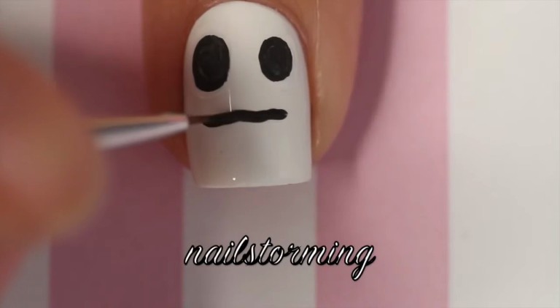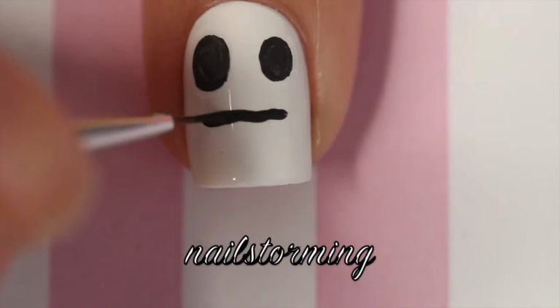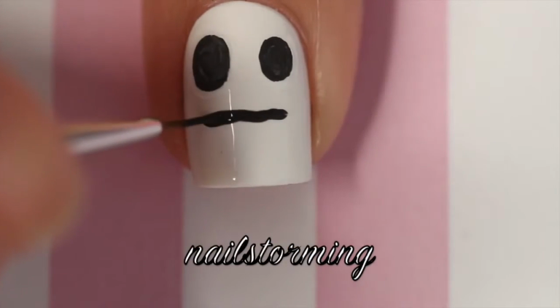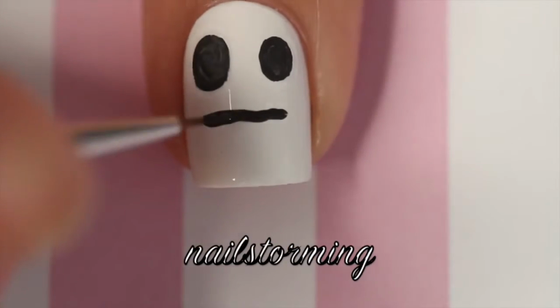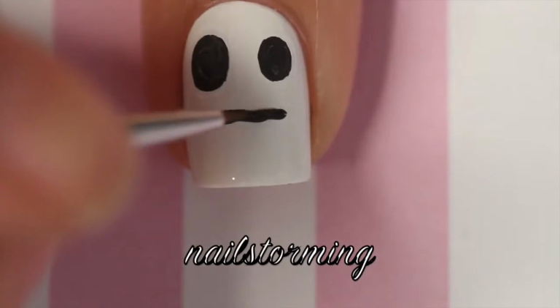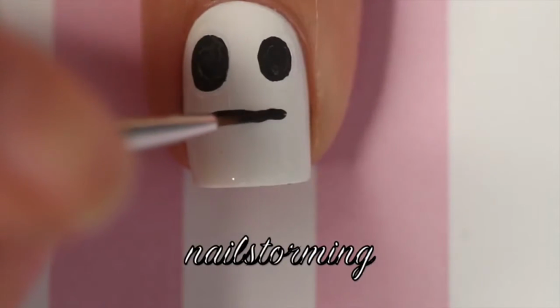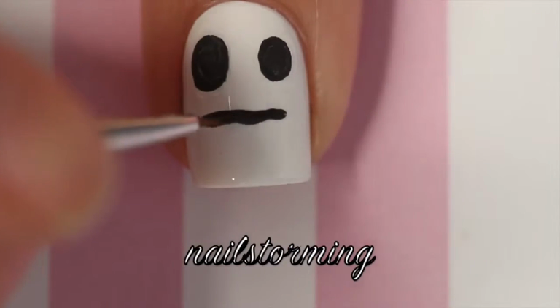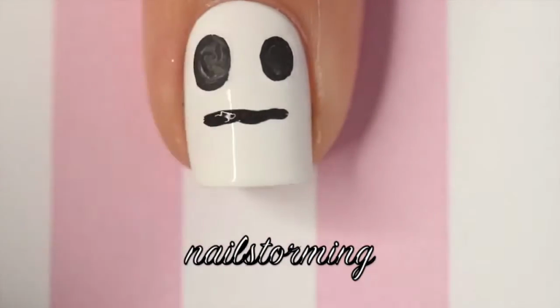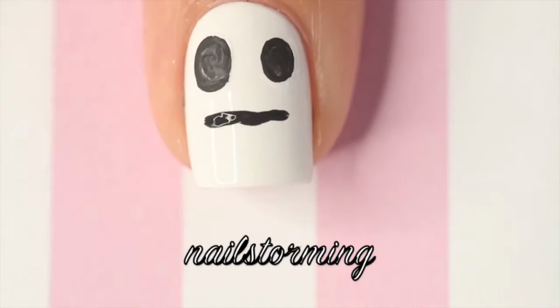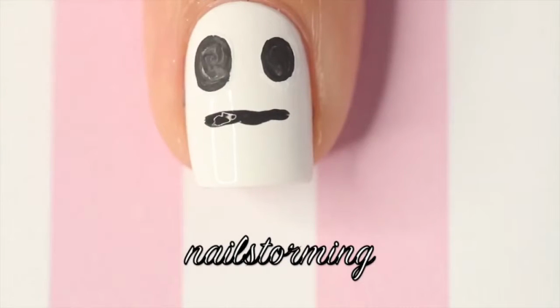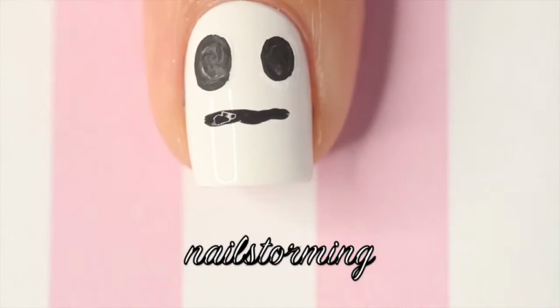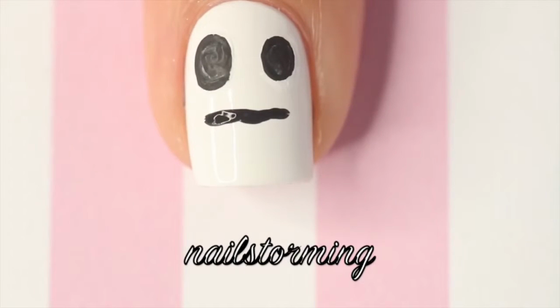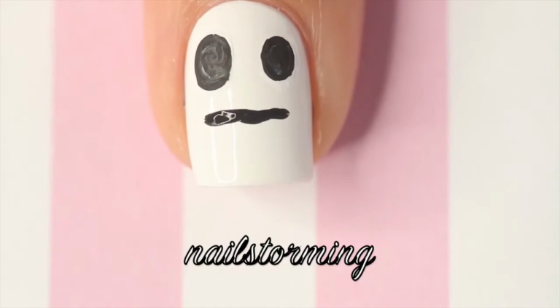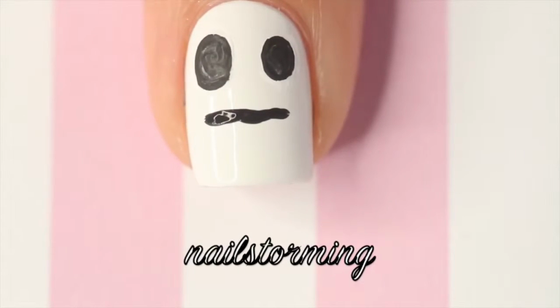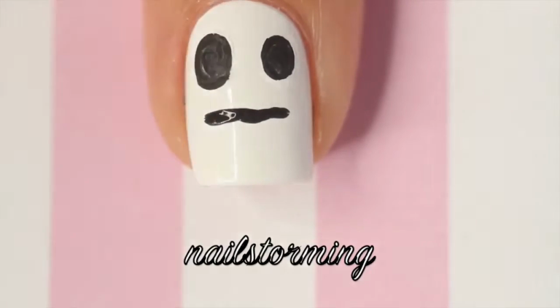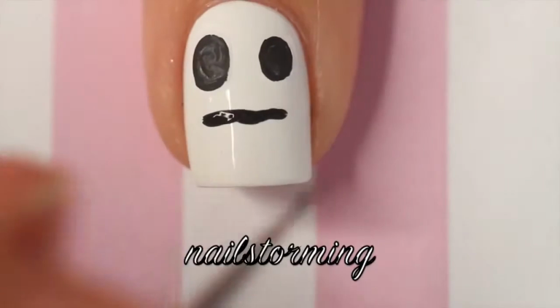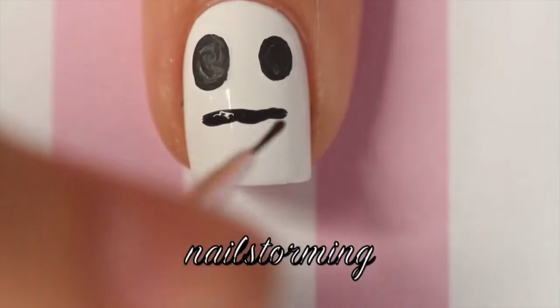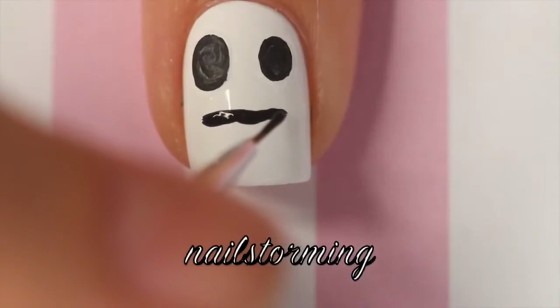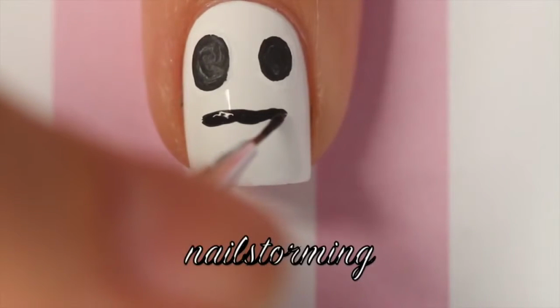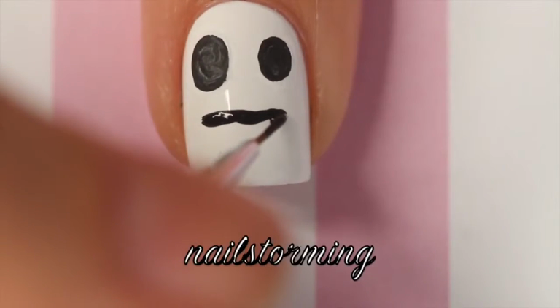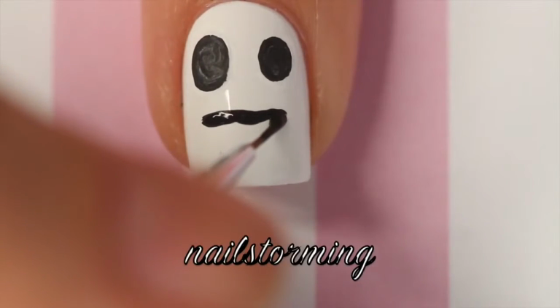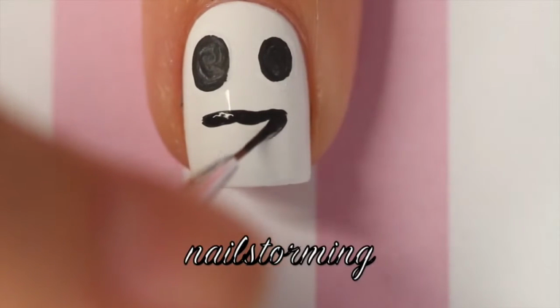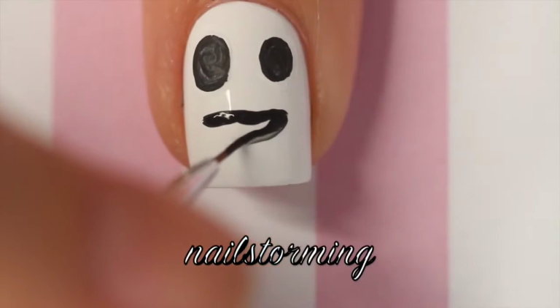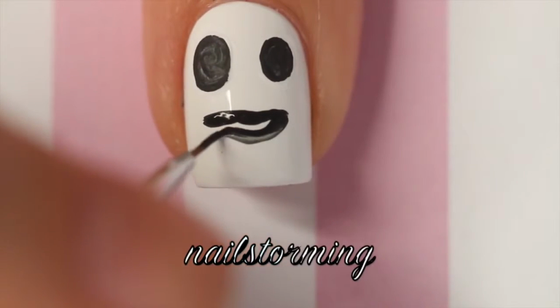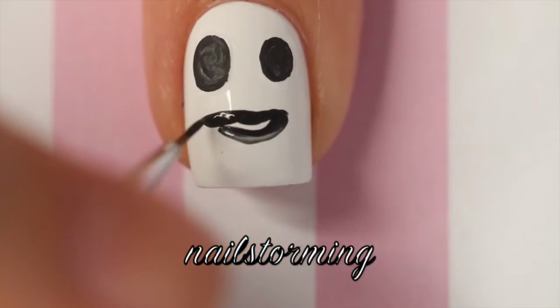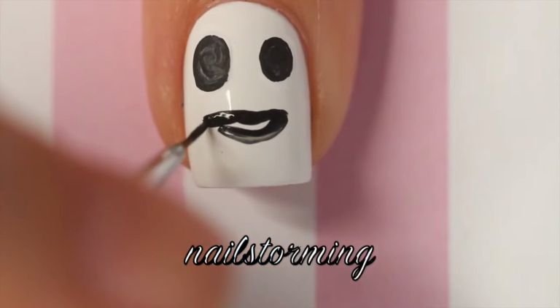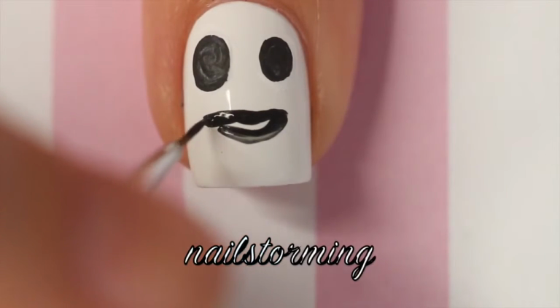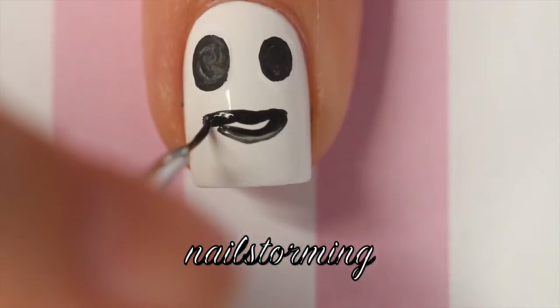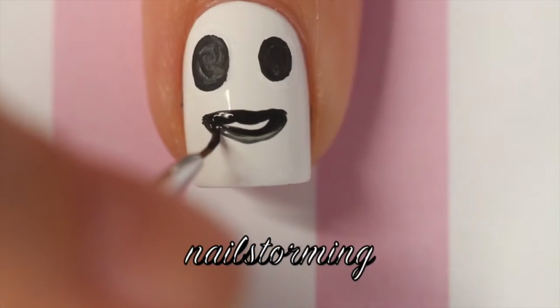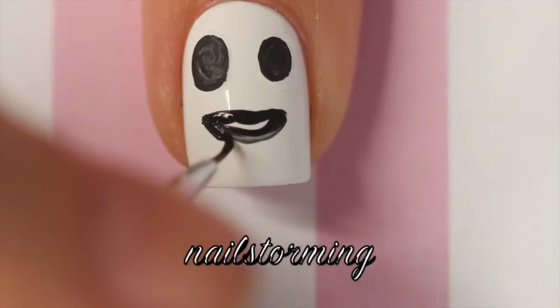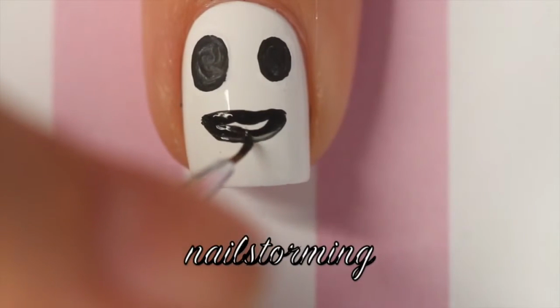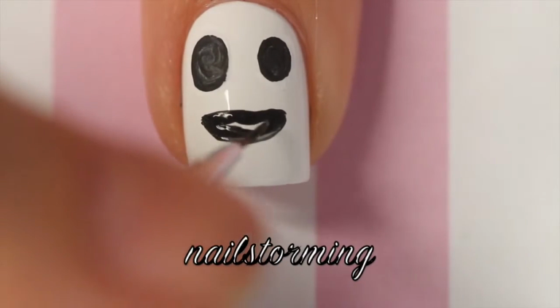And then I'm going with the mouth, starting out with a straight line and then I'm going to do a little semi-circle under it and then just fill that in.